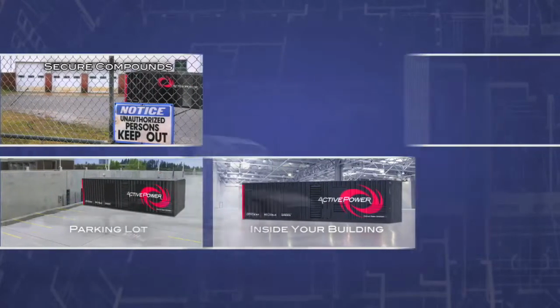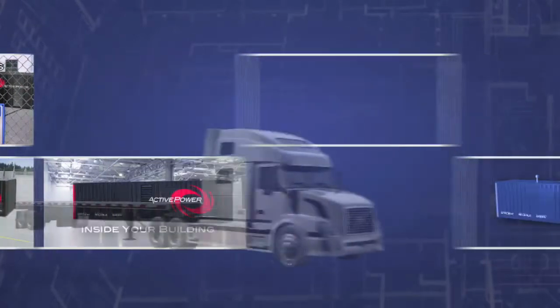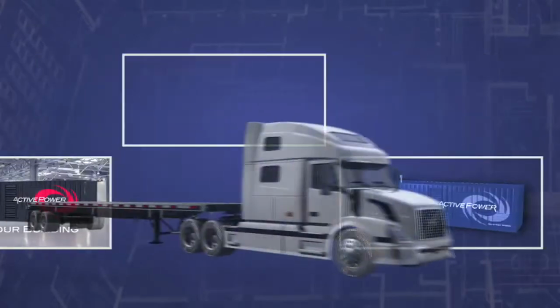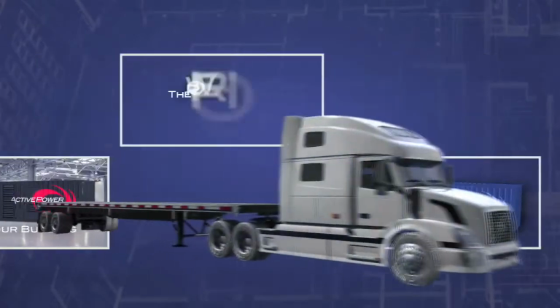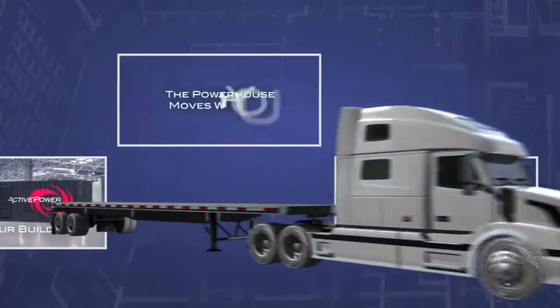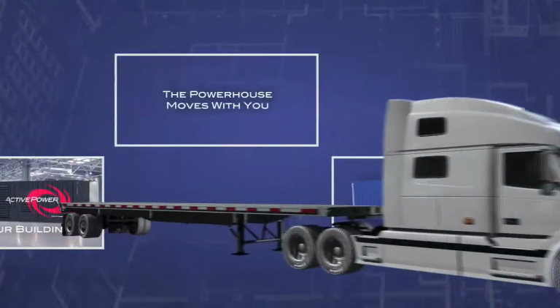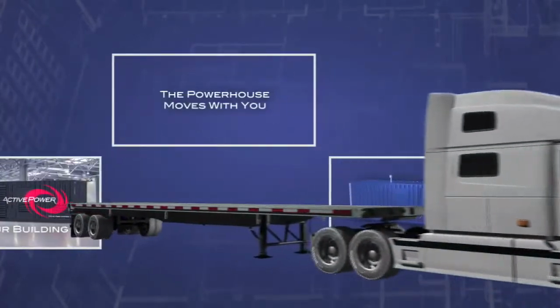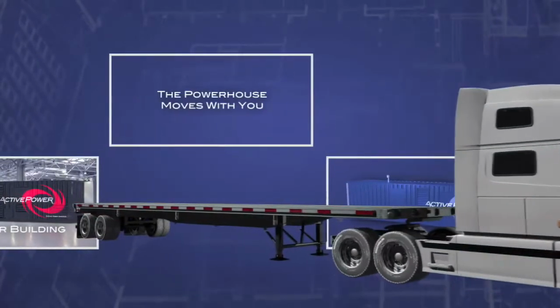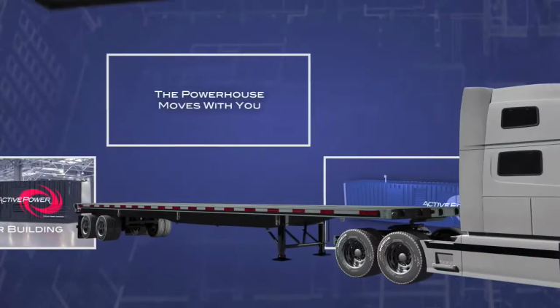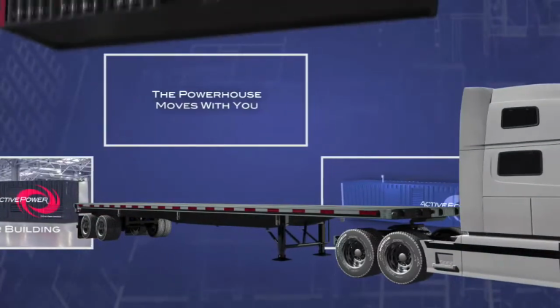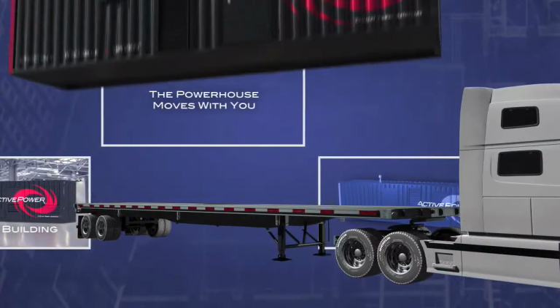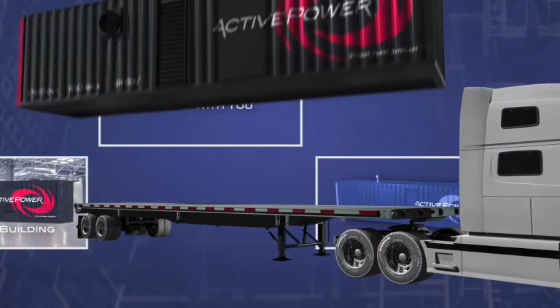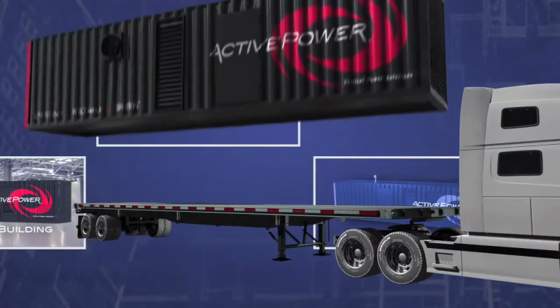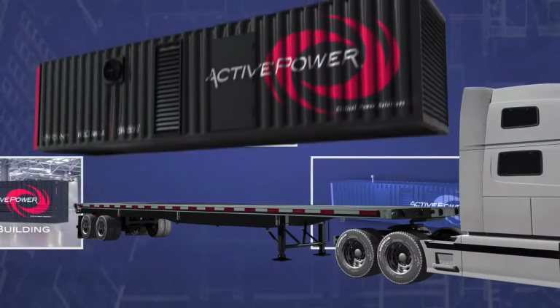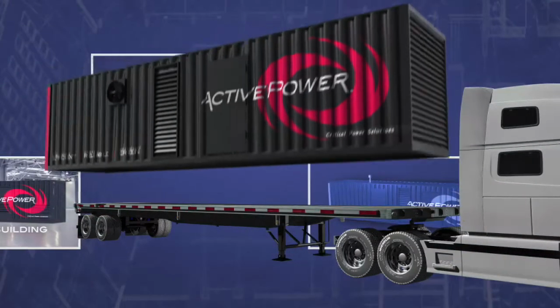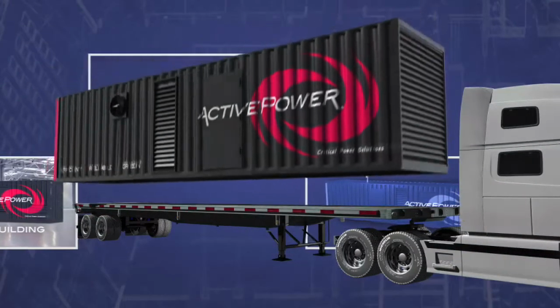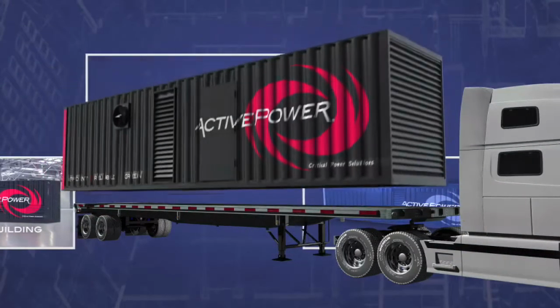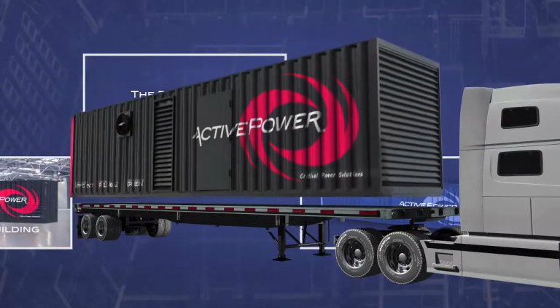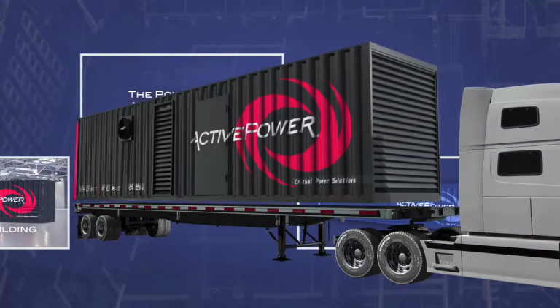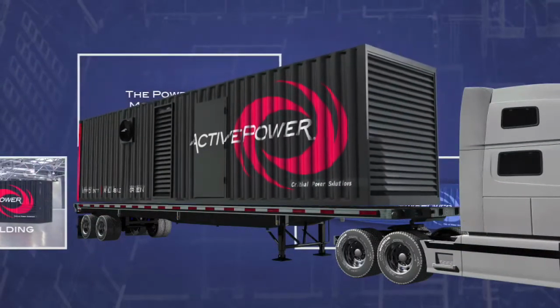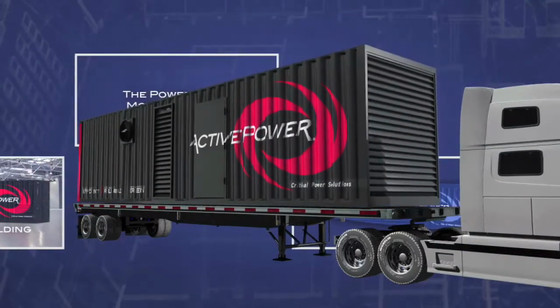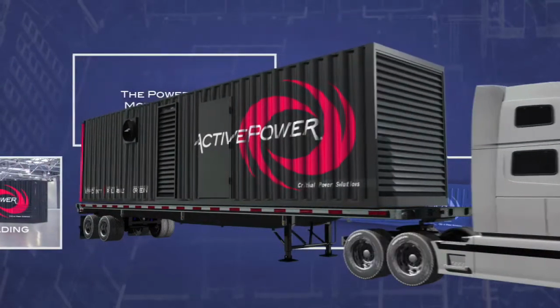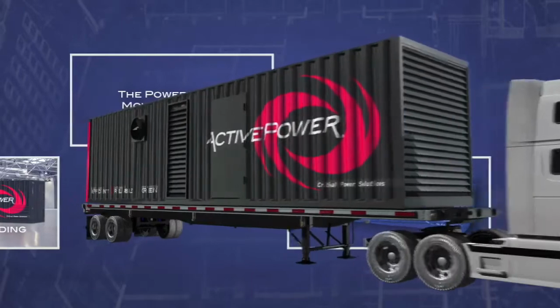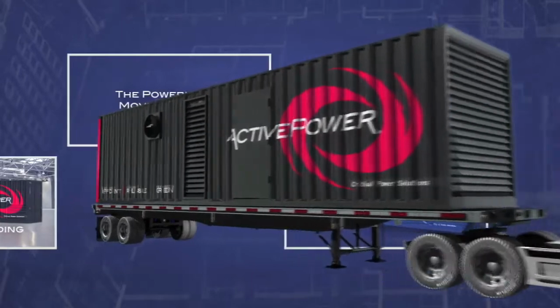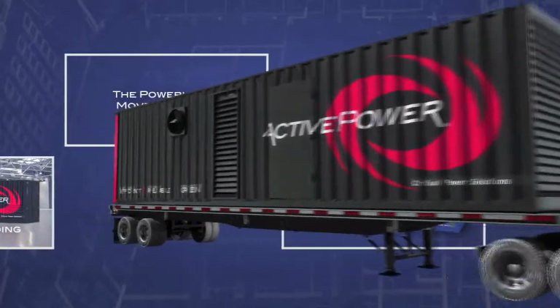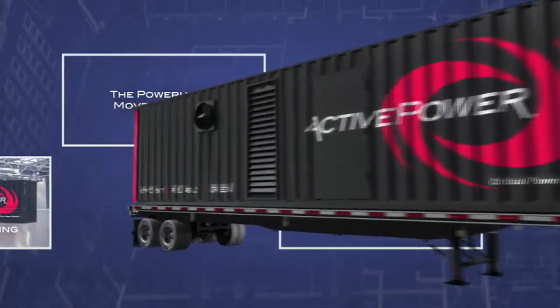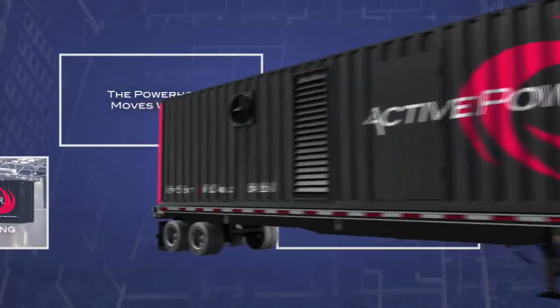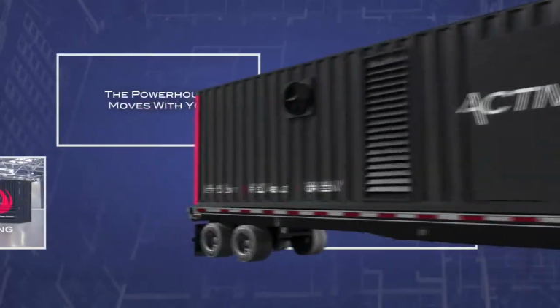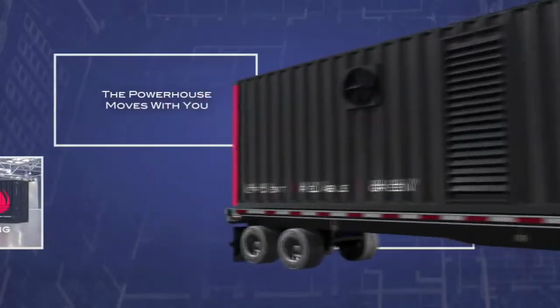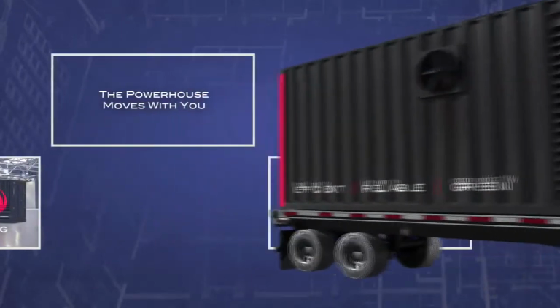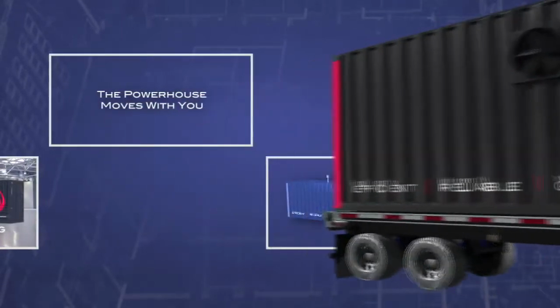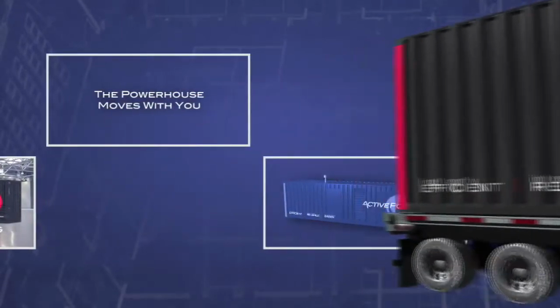And if you move, so does the Powerhouse. Up and running when you are.